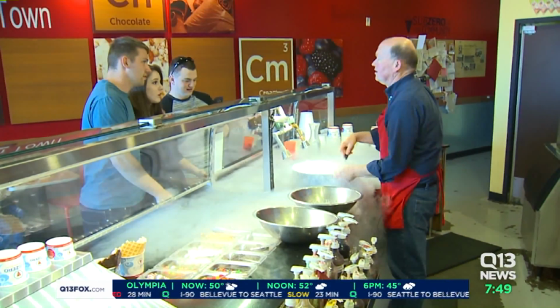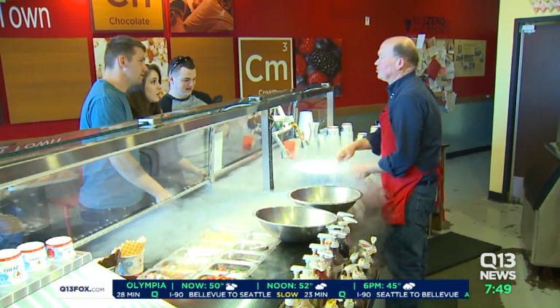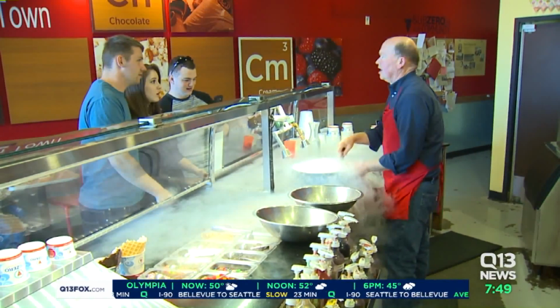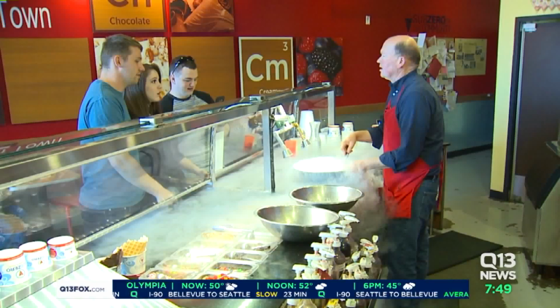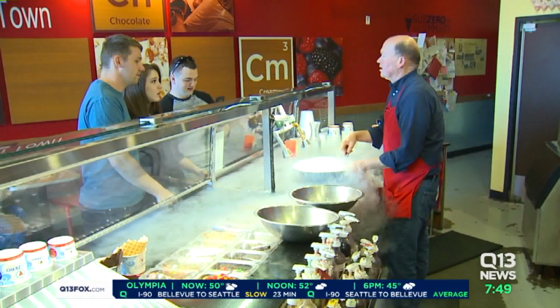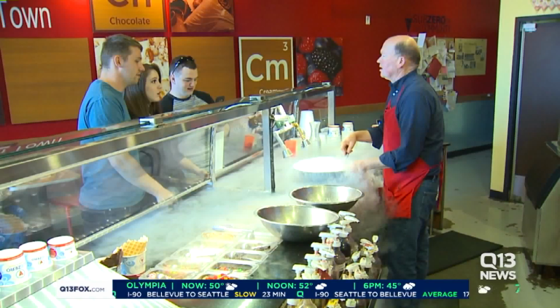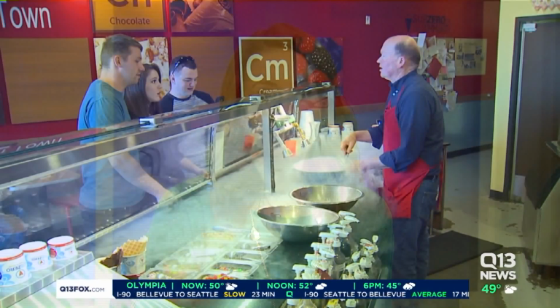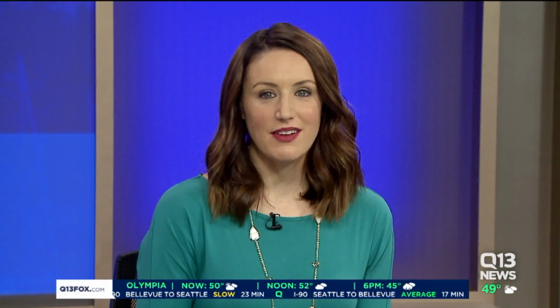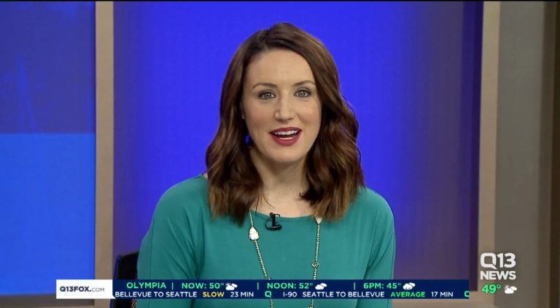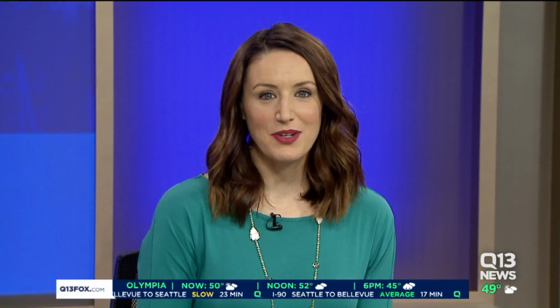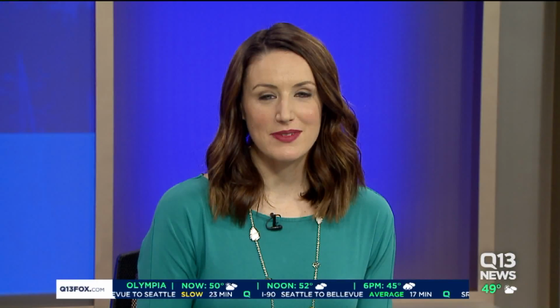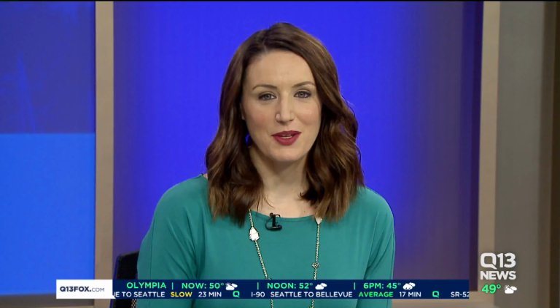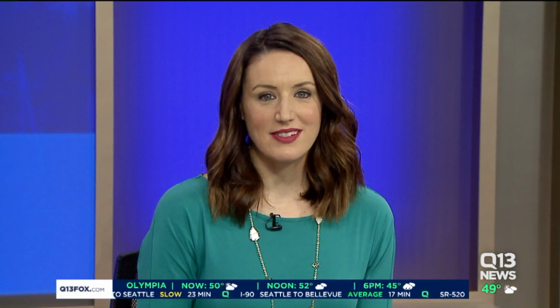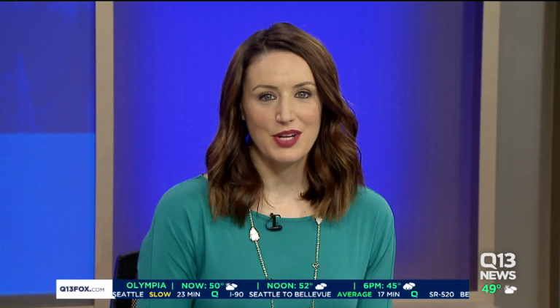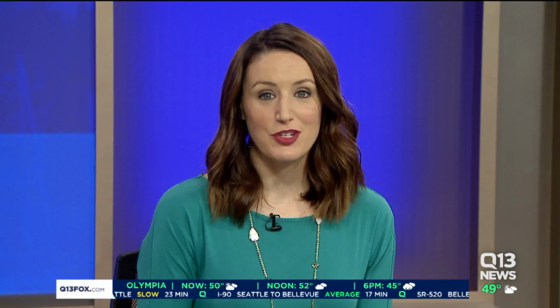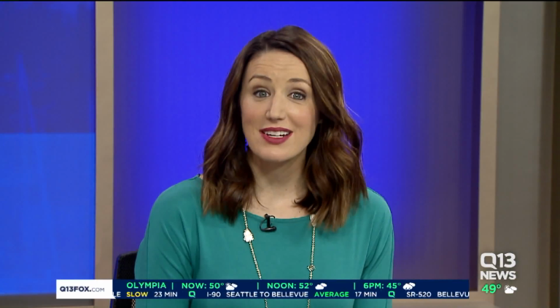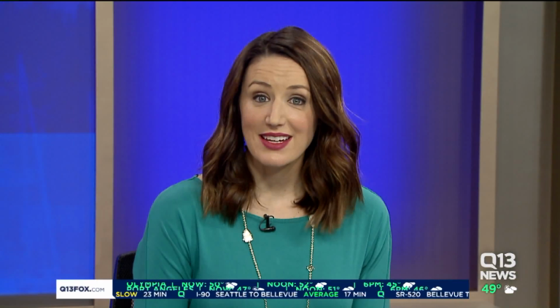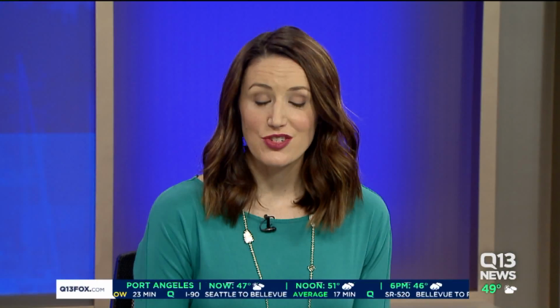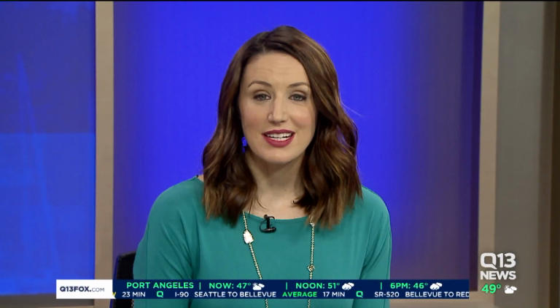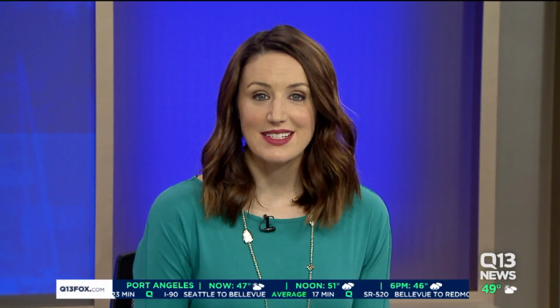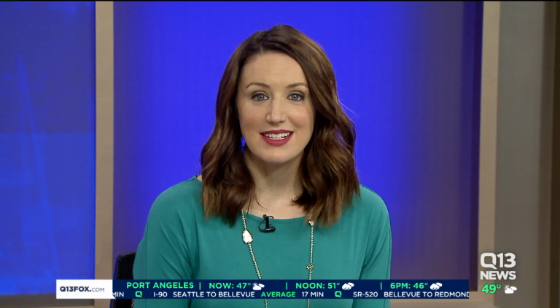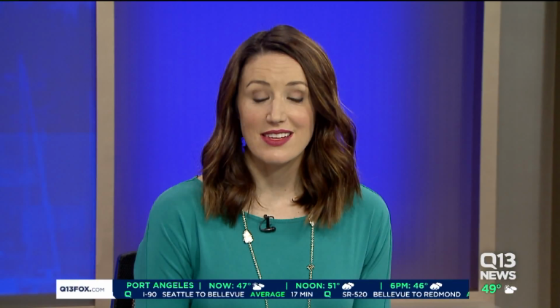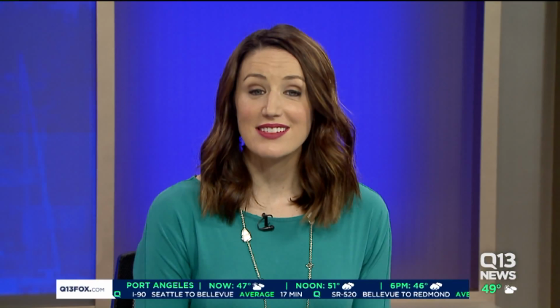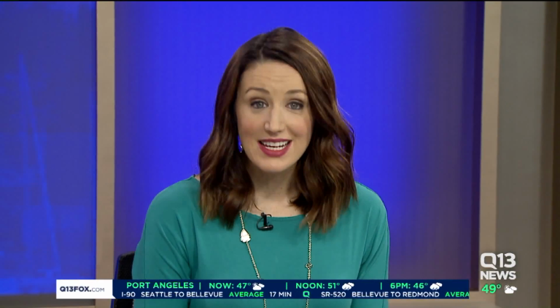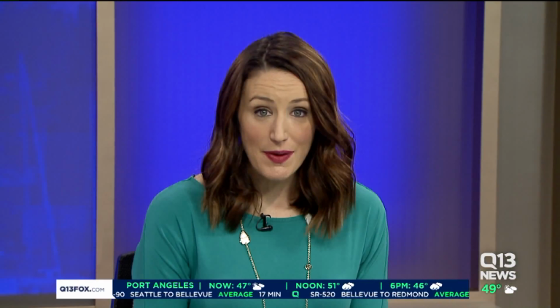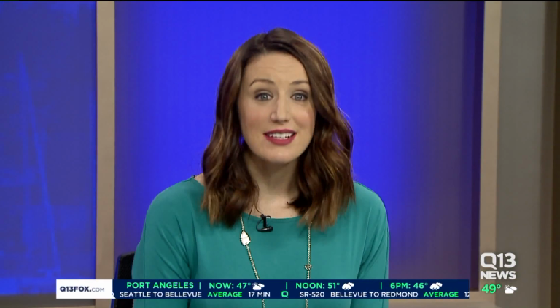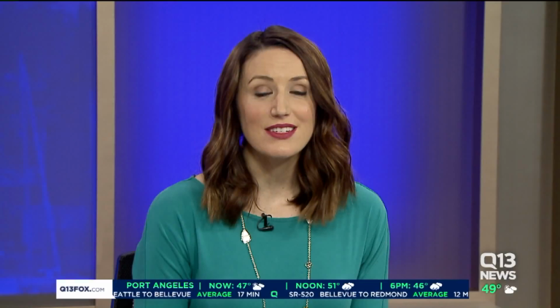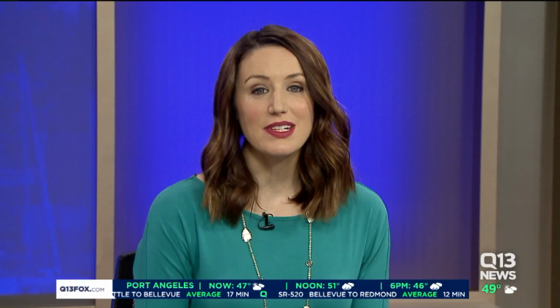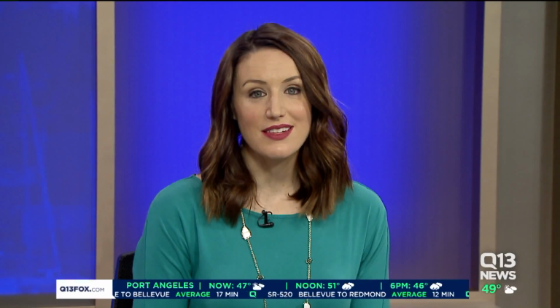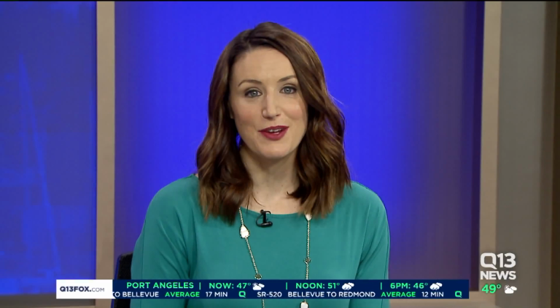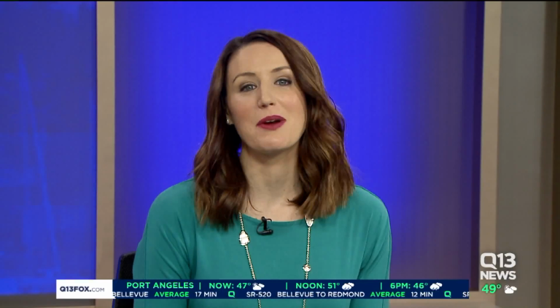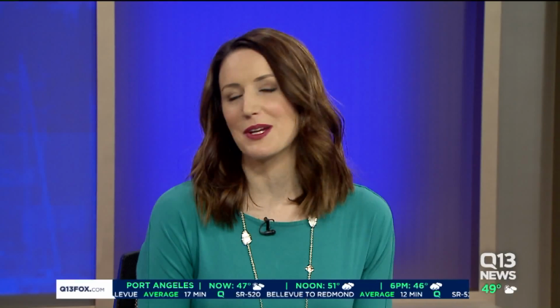There are several Sub-Zero ice cream locations all across the country, but Jack's dedication to connecting kids to the science behind it is unique to the Federal Way franchise.